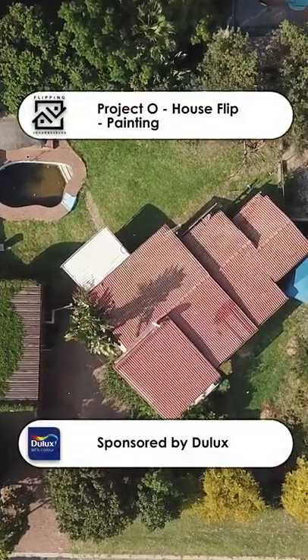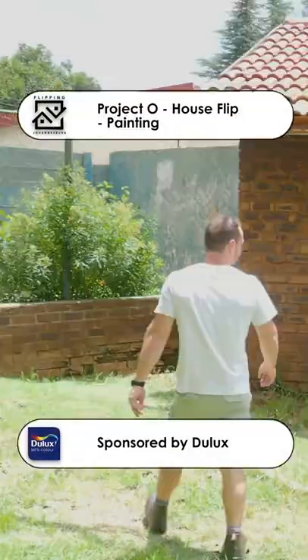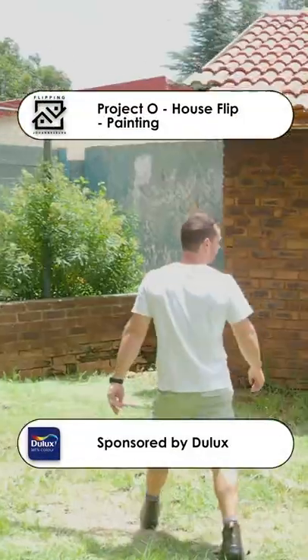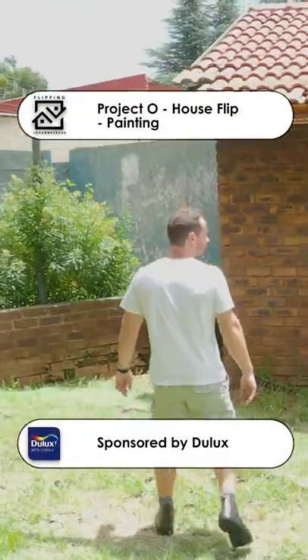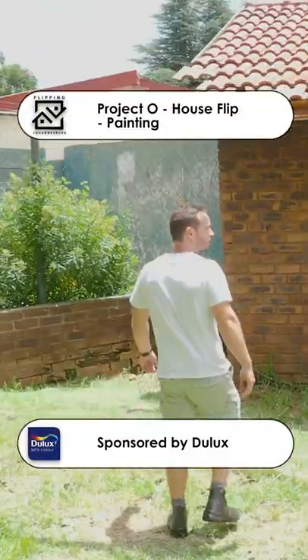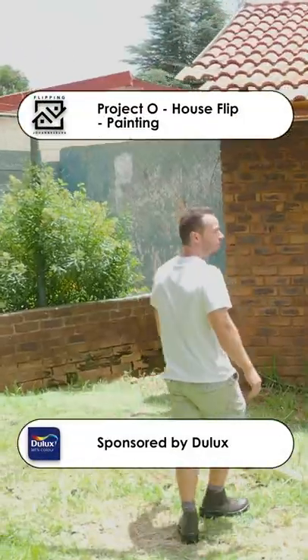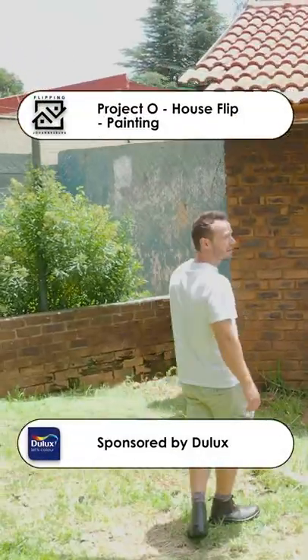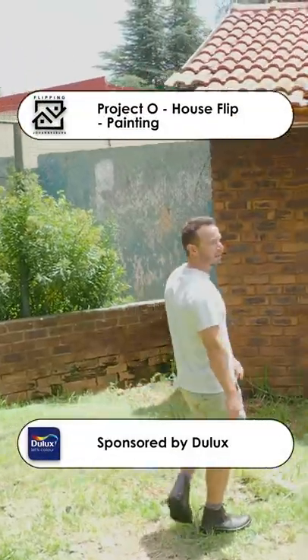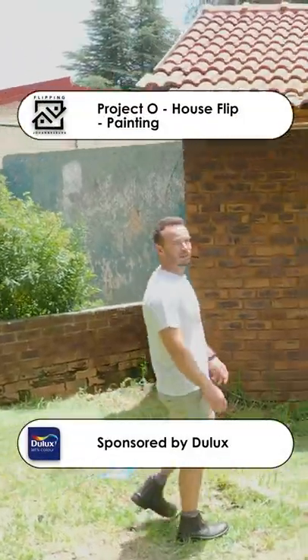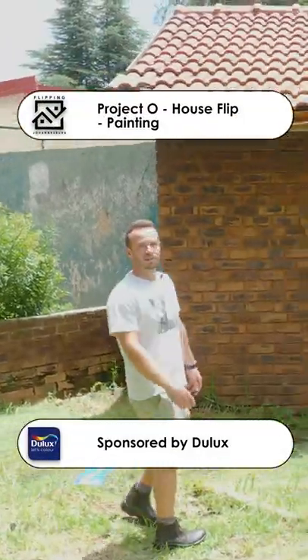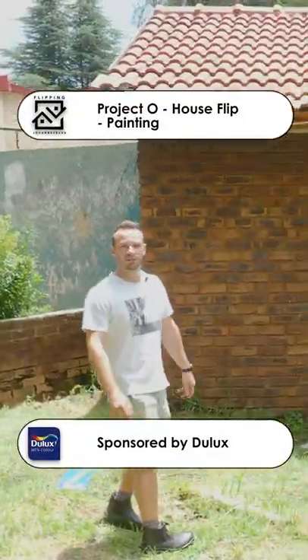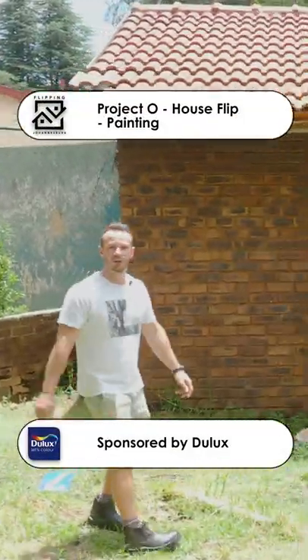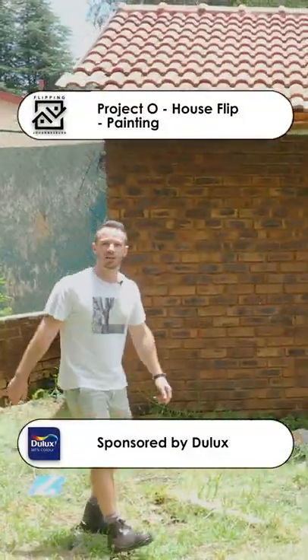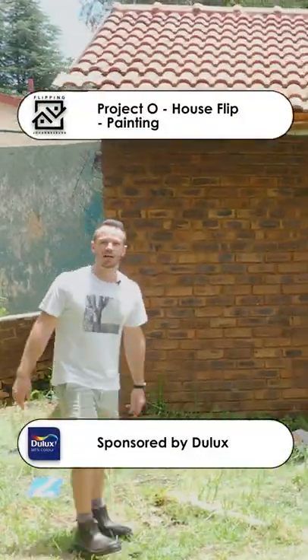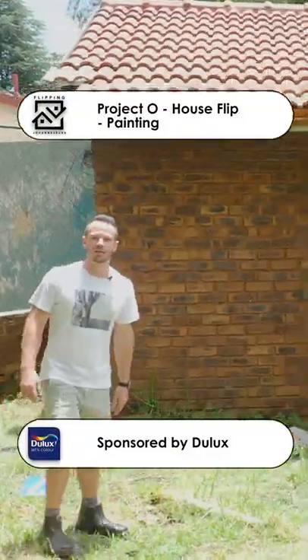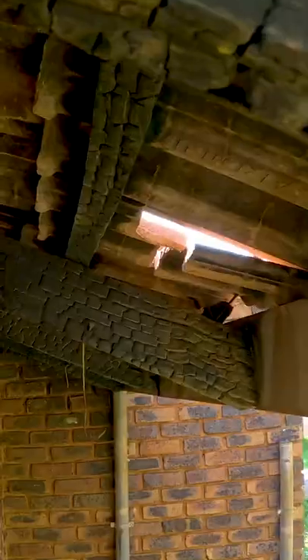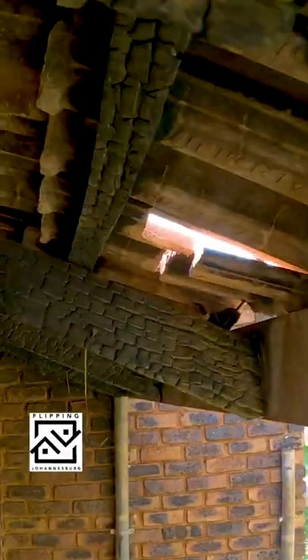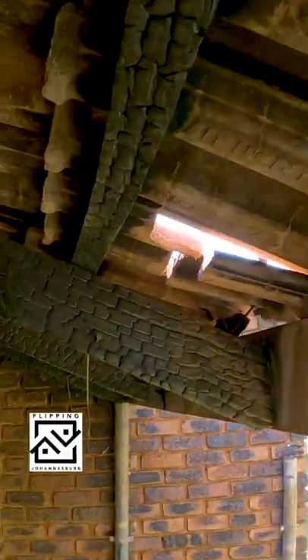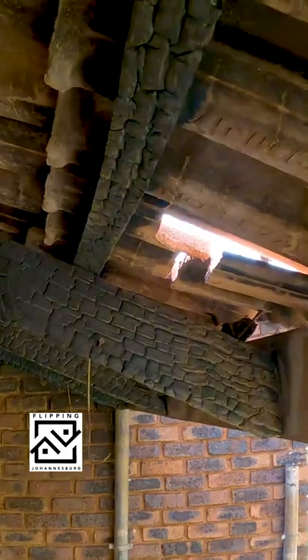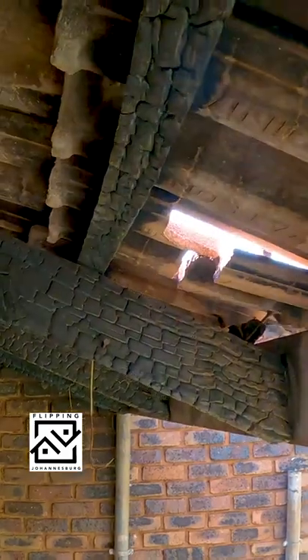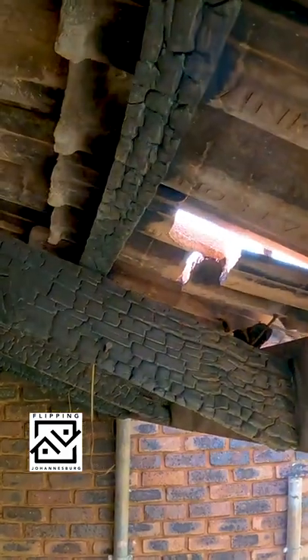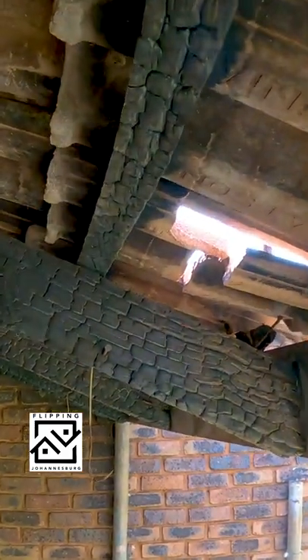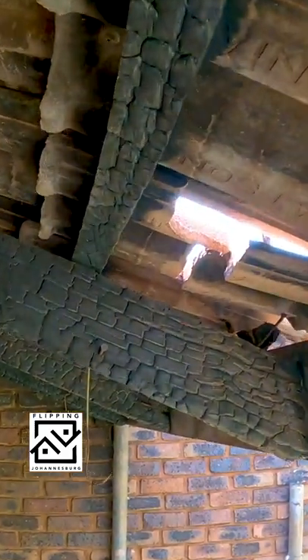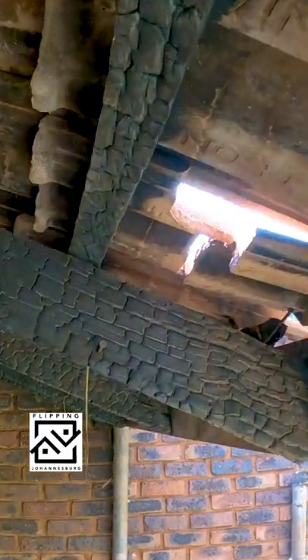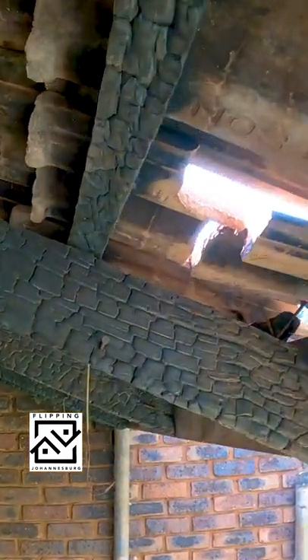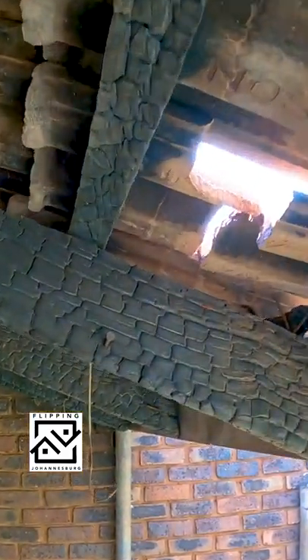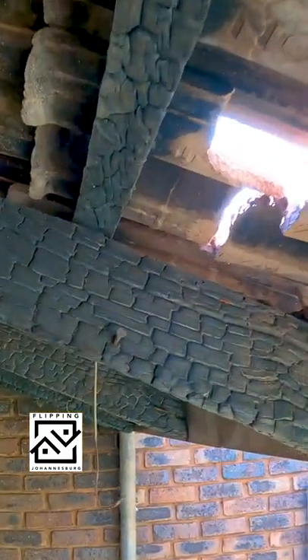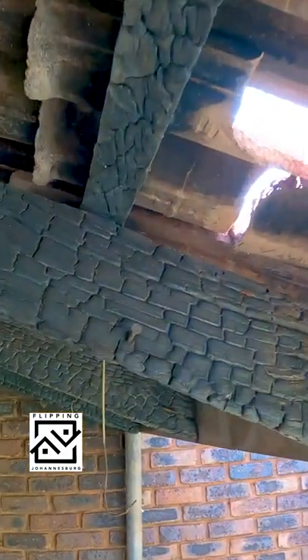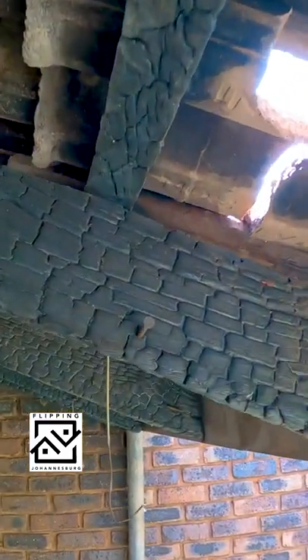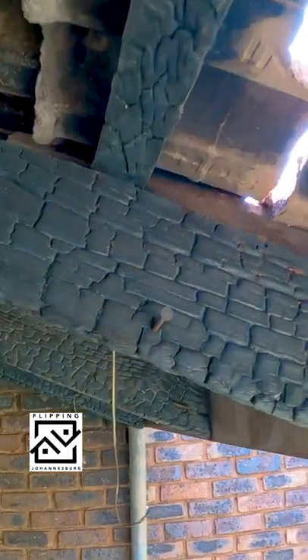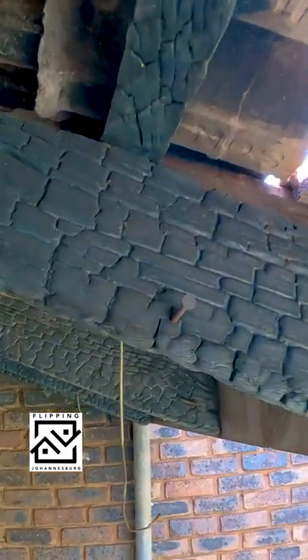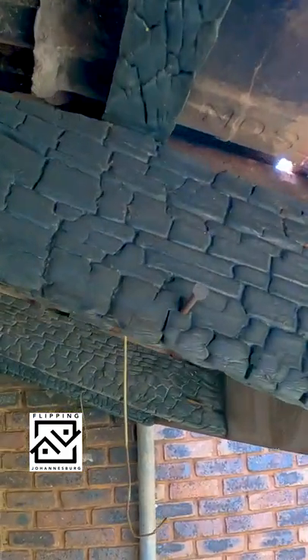There was a fire that broke out, causing quite a lot of damage to the rafters, the battens, and the roof tiles.